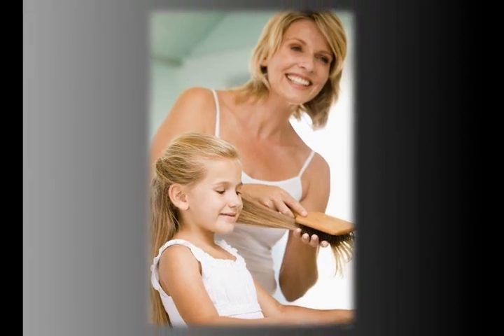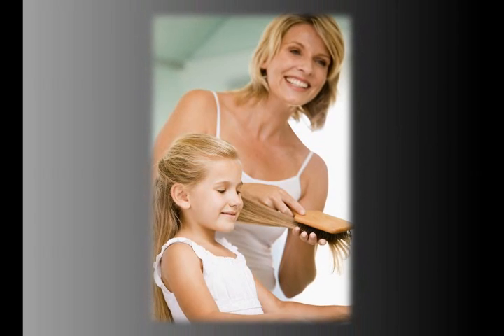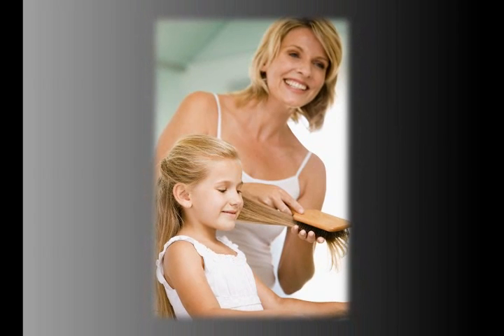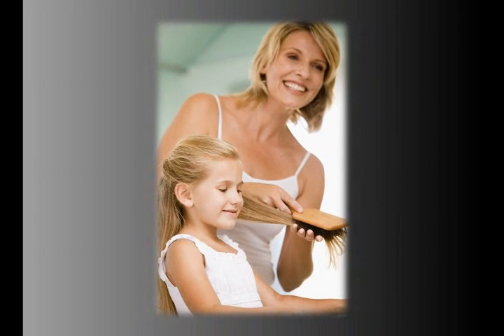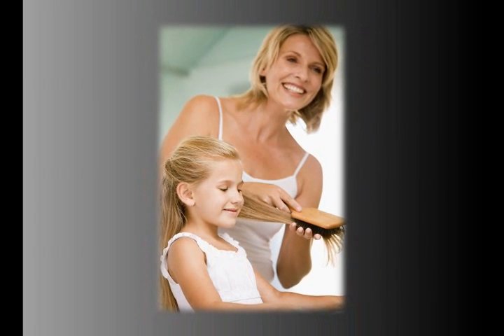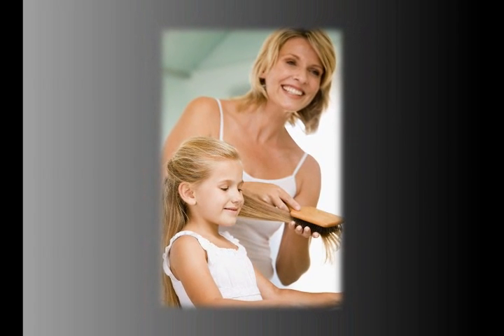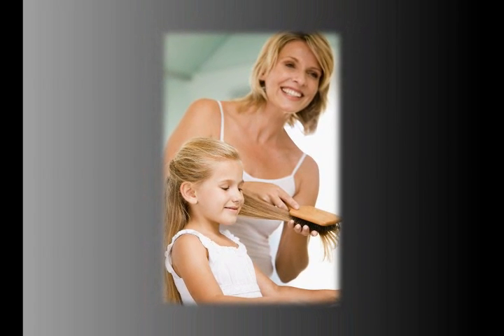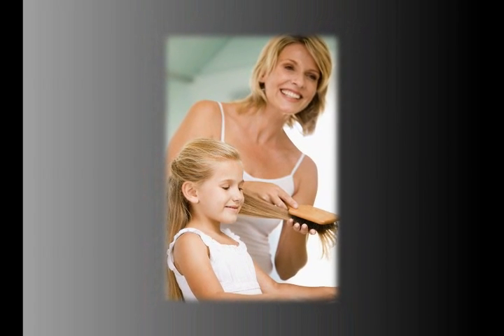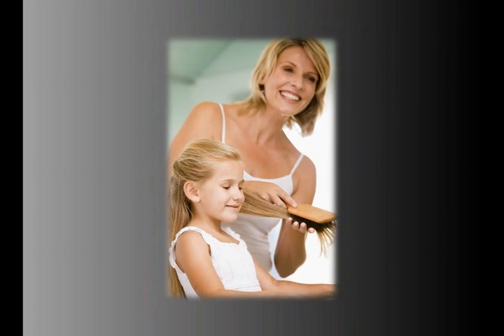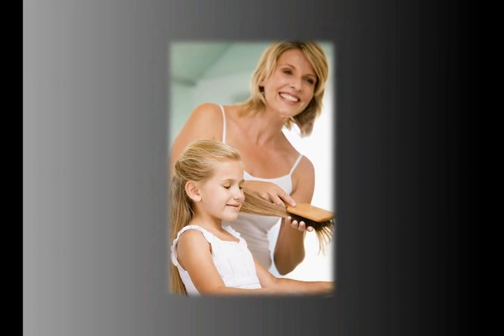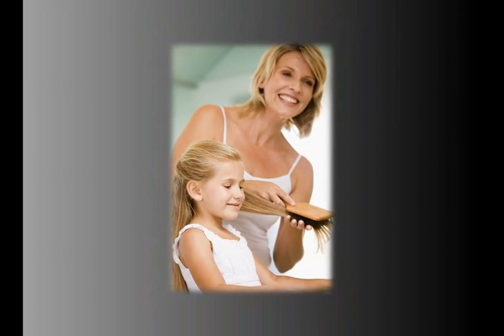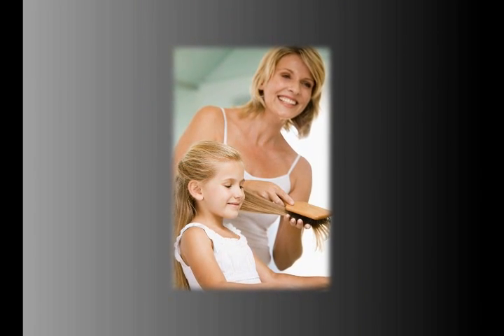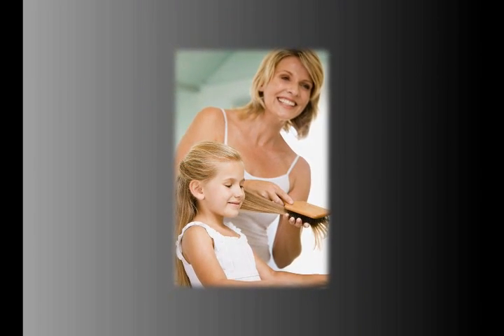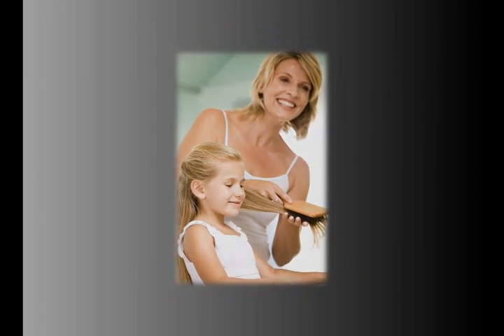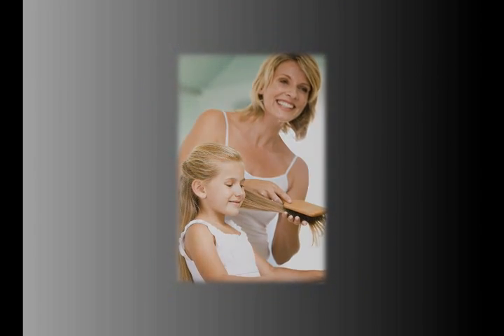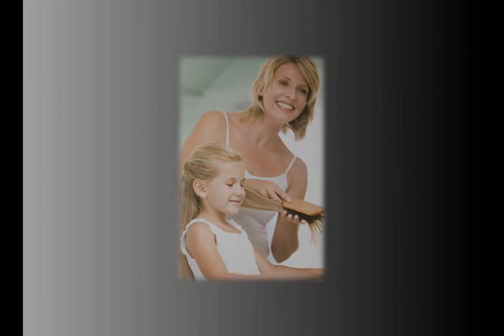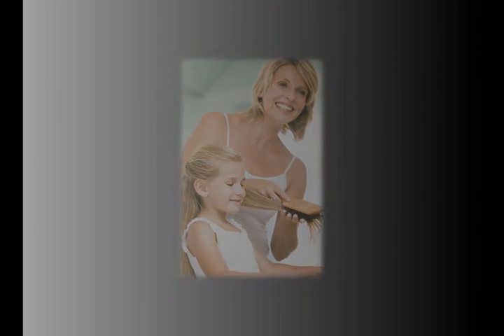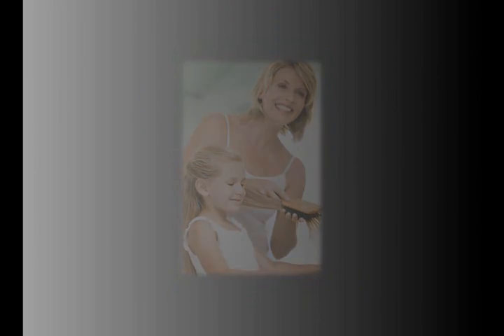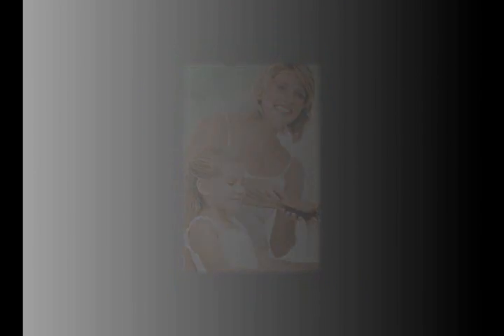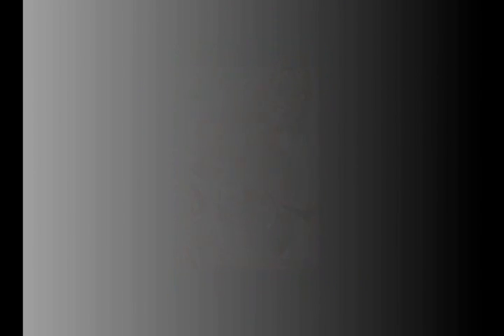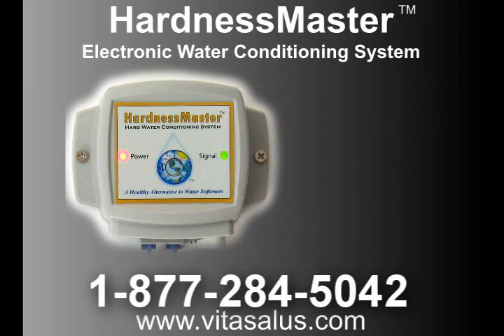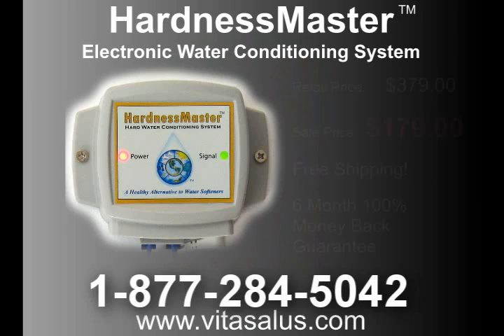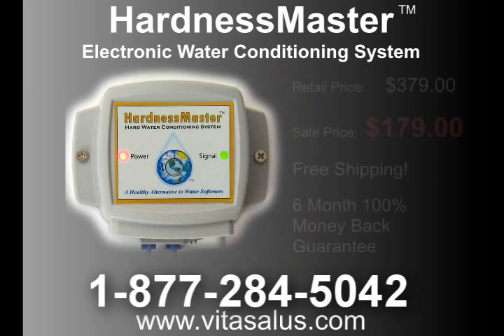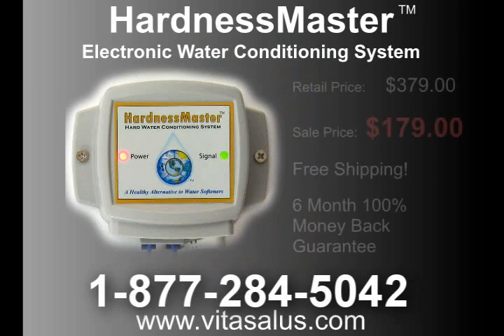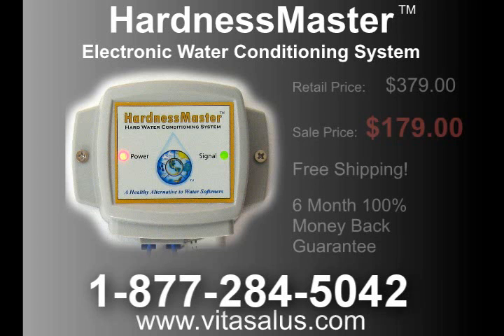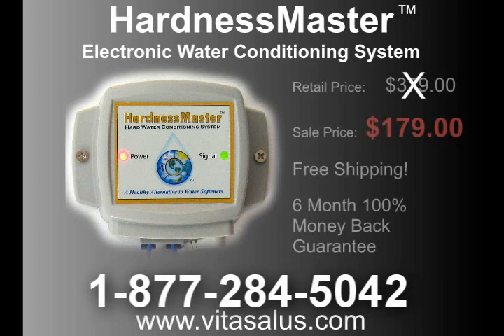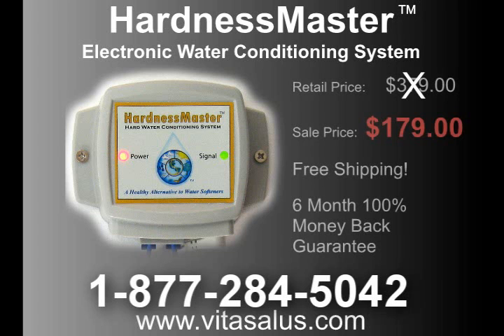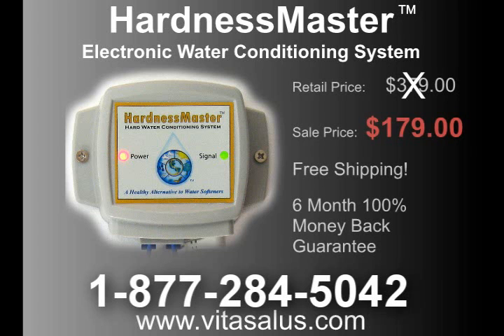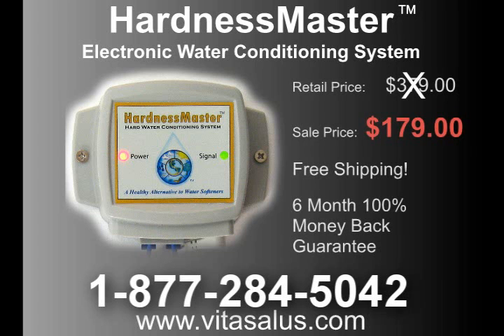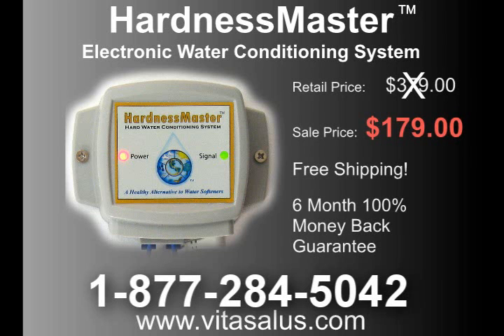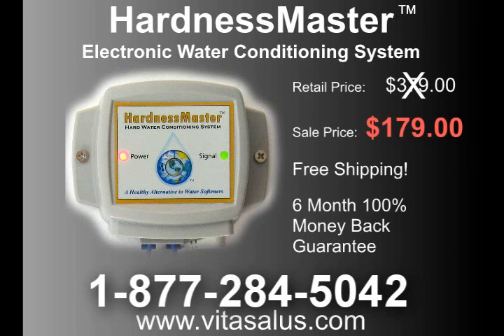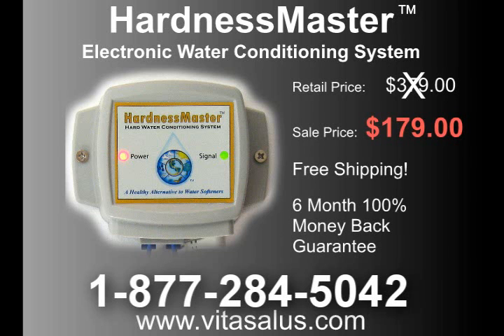Order today and say goodbye to dry, itchy skin and frizzy hair. To order, call toll free 1-877-284-5042.